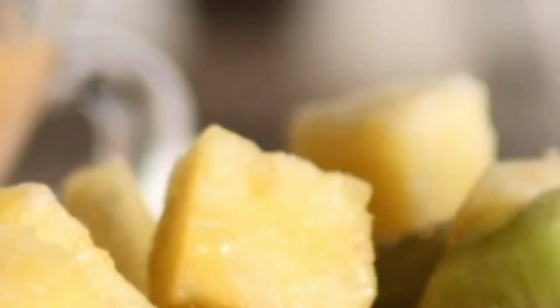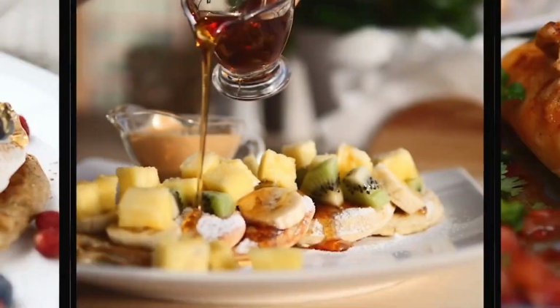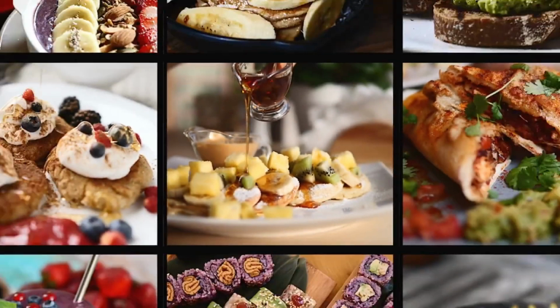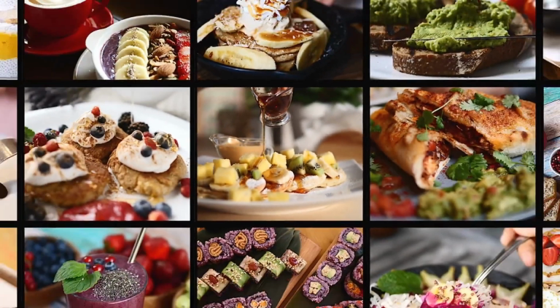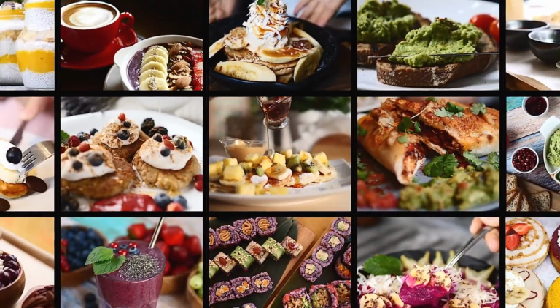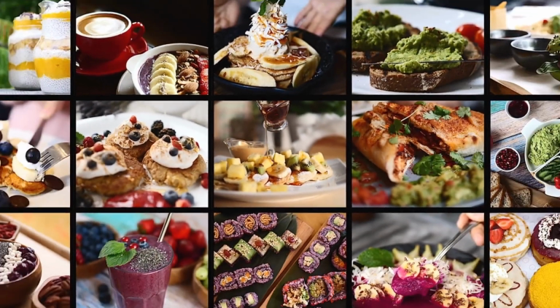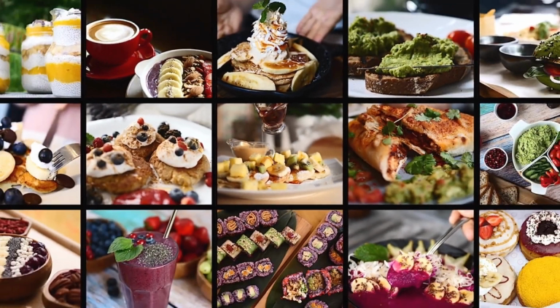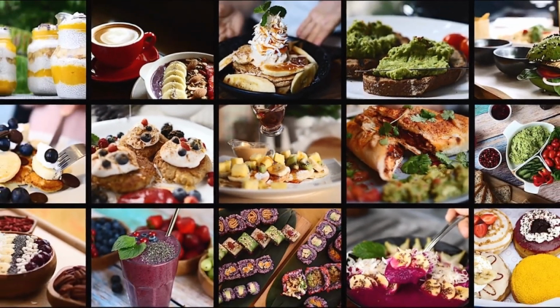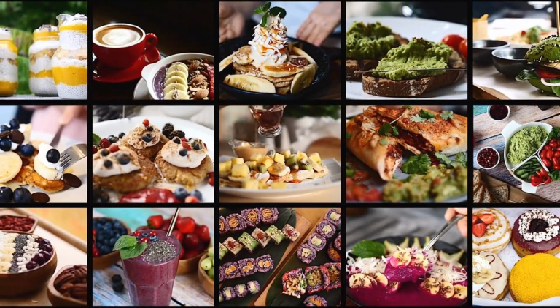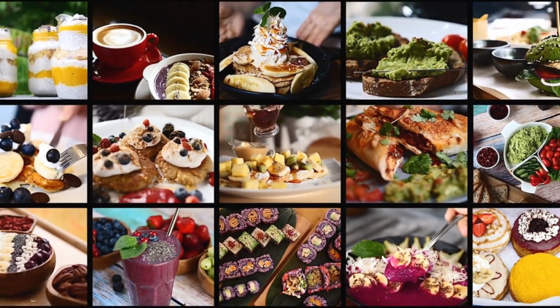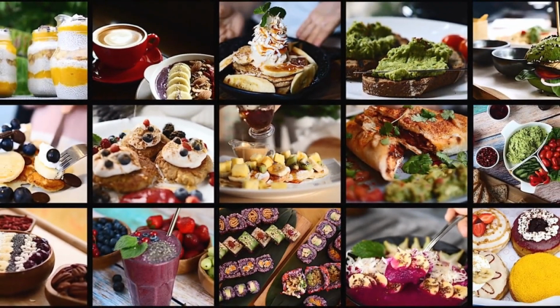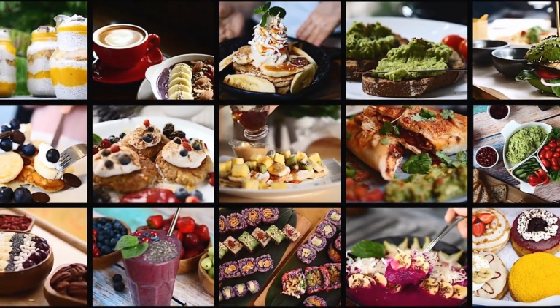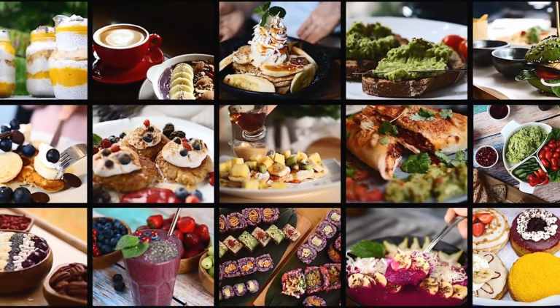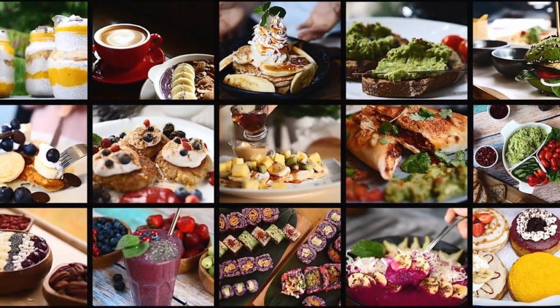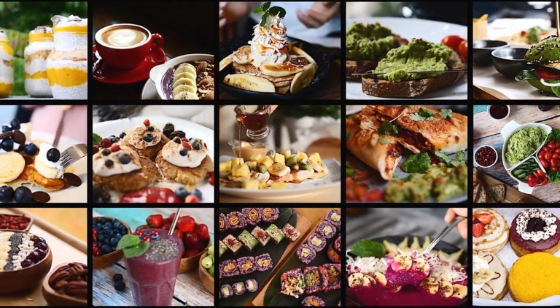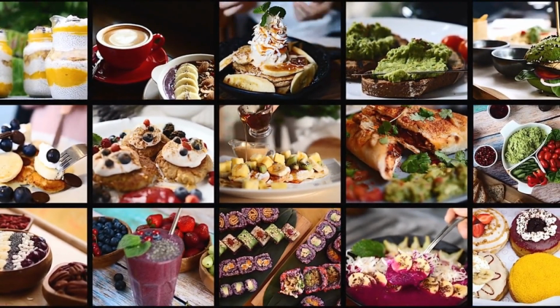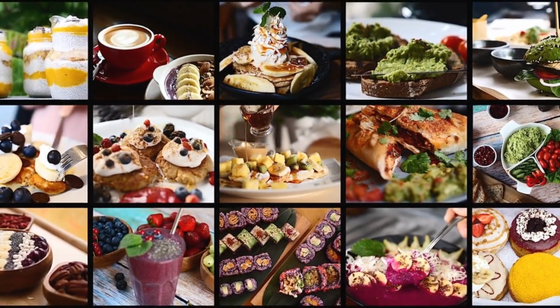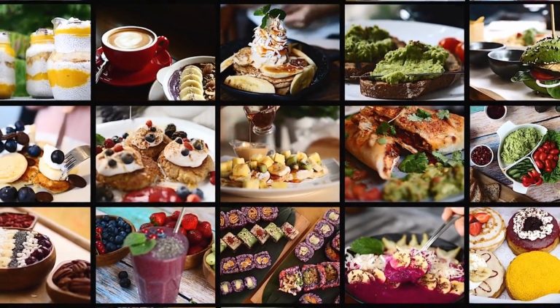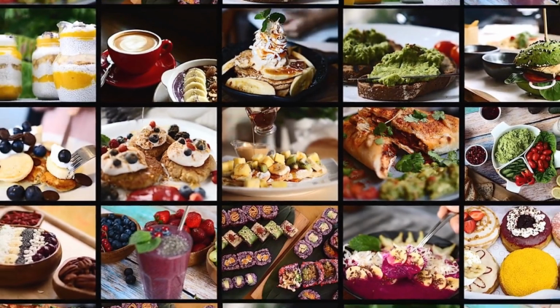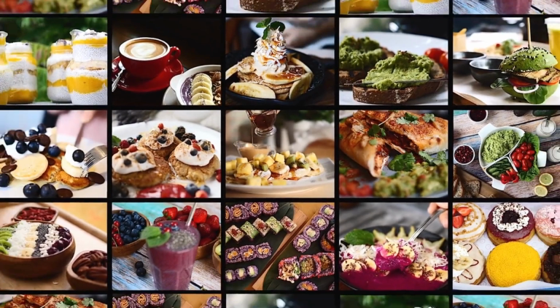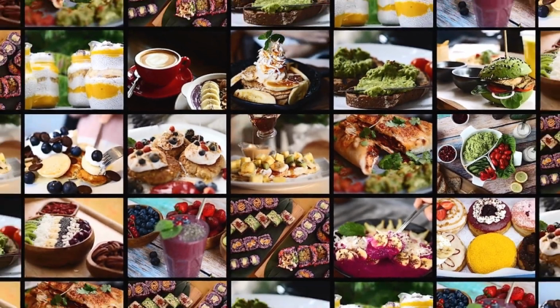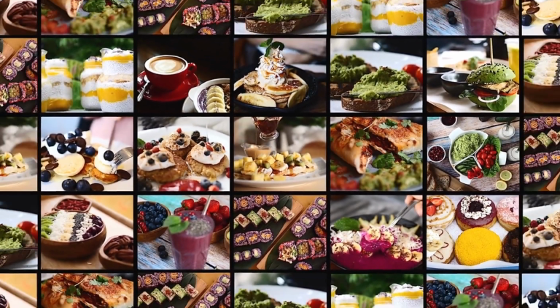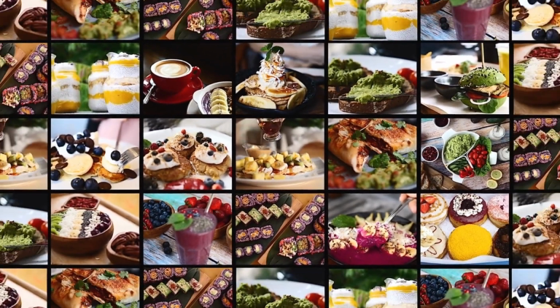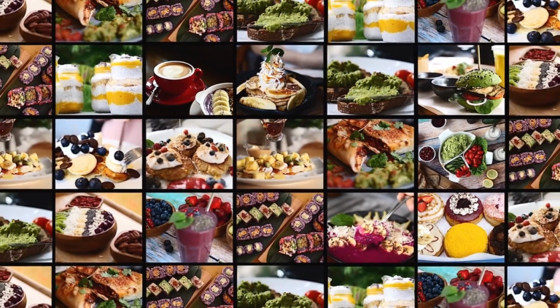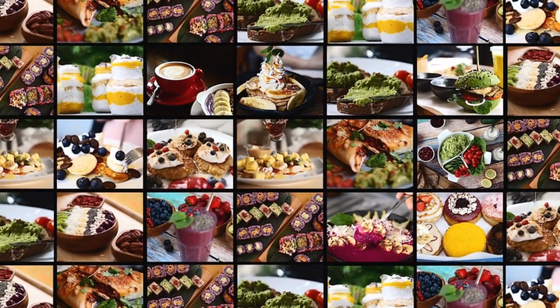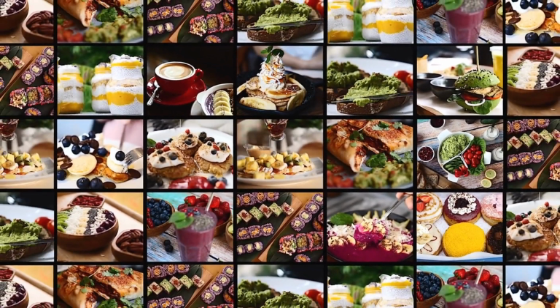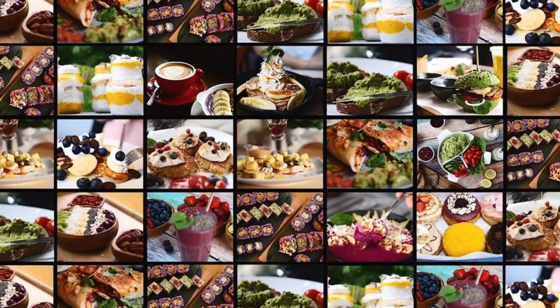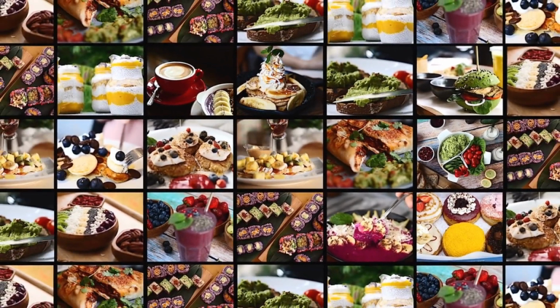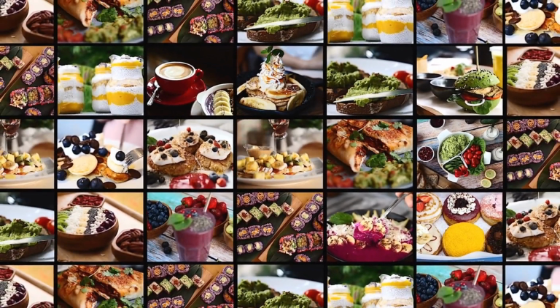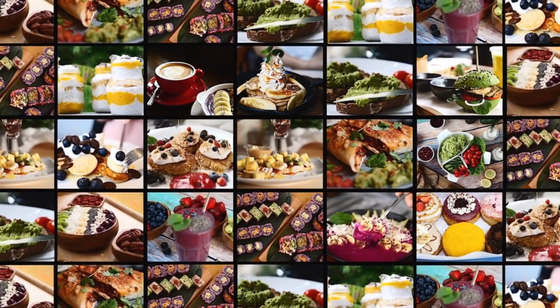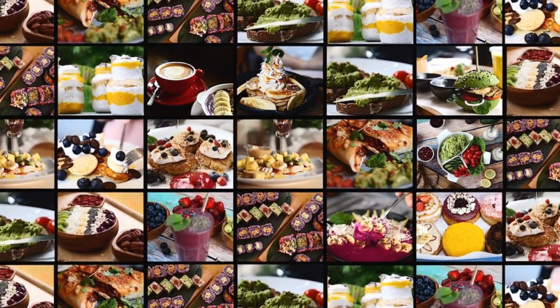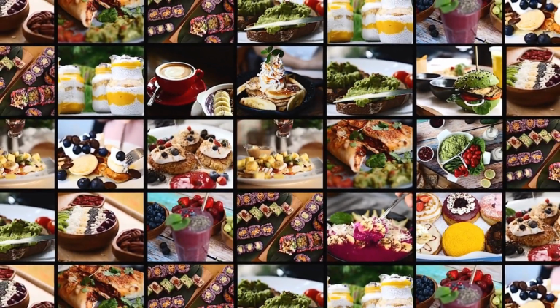Transform your dishes into unforgettable gastronomic masterpieces that will leave you and your guests longing for more.